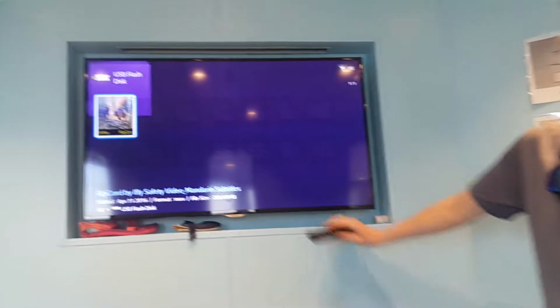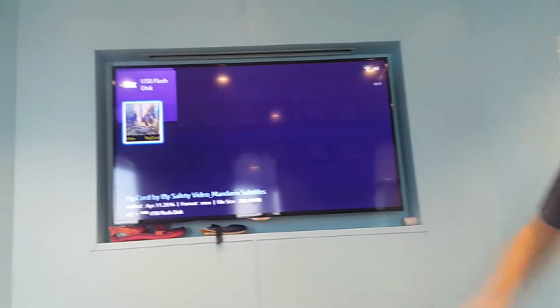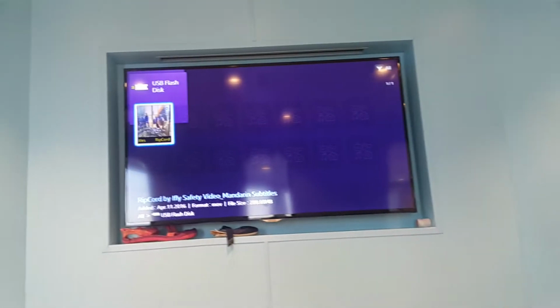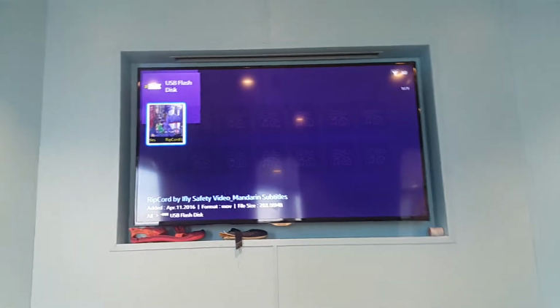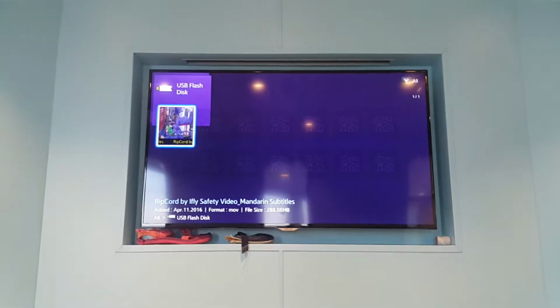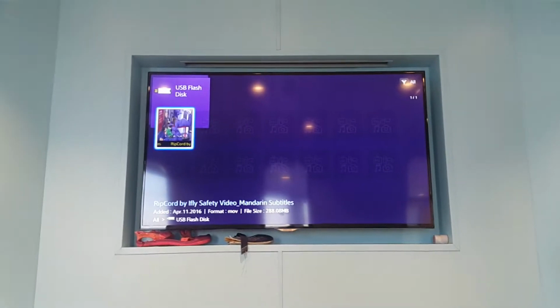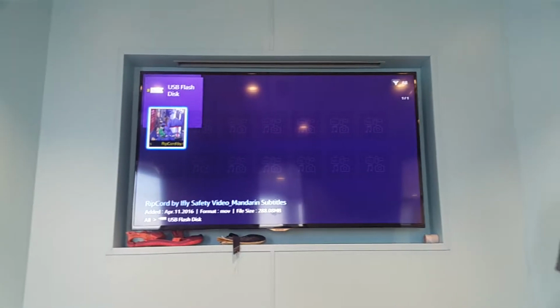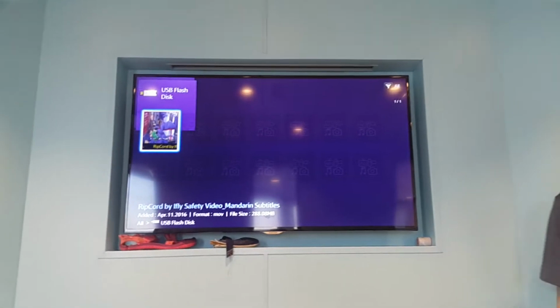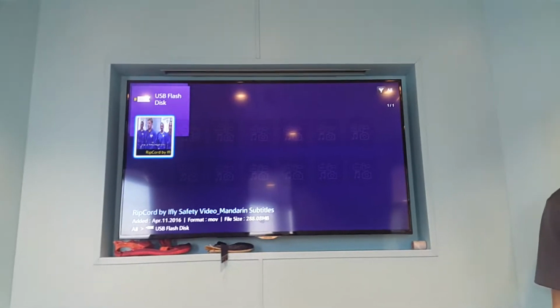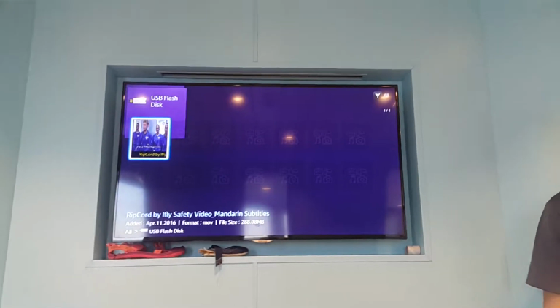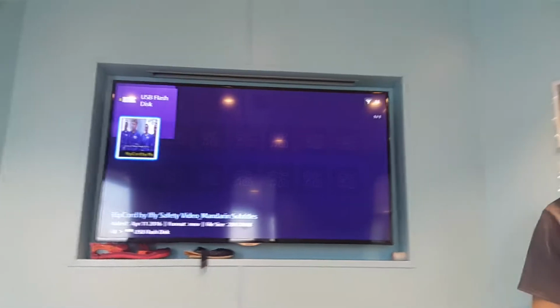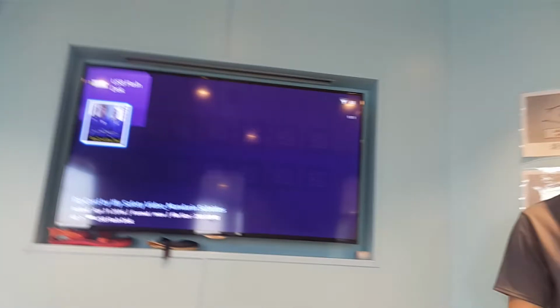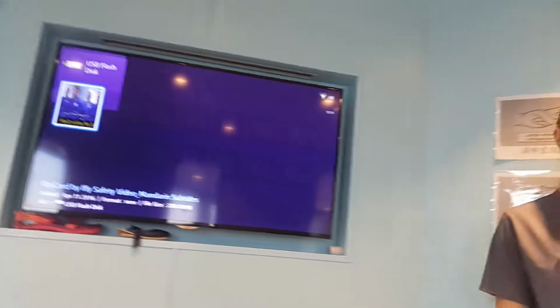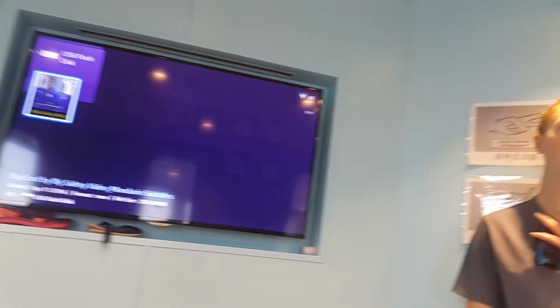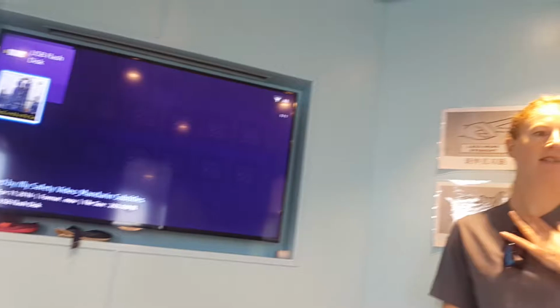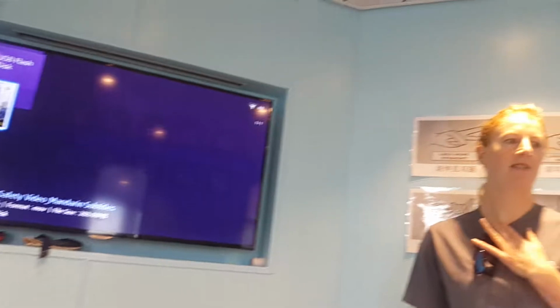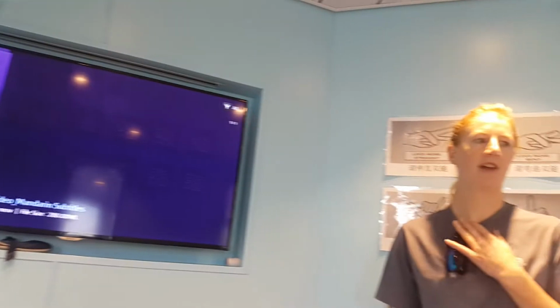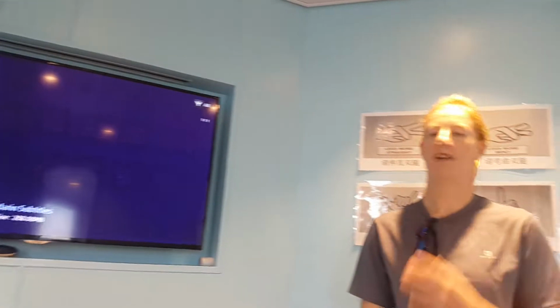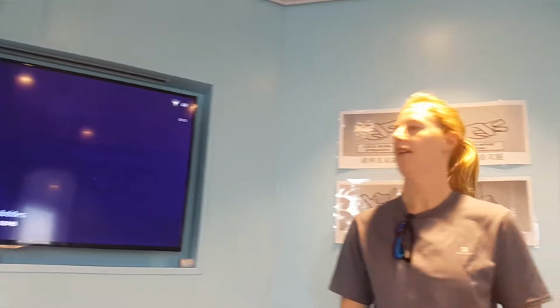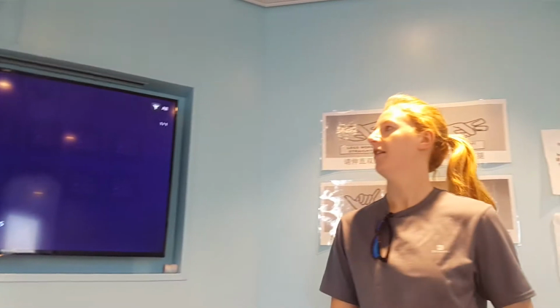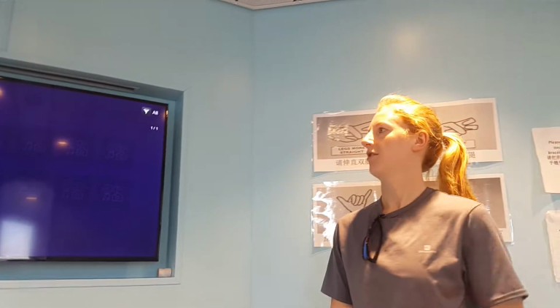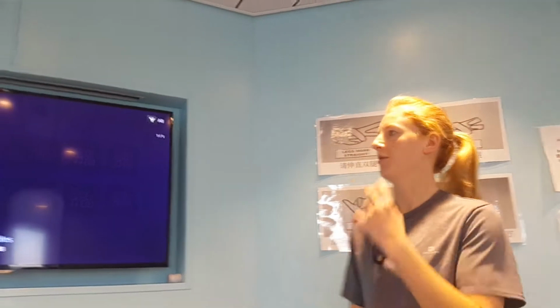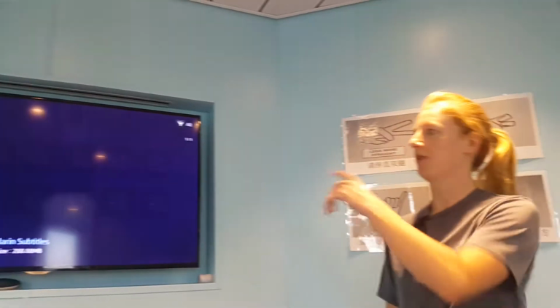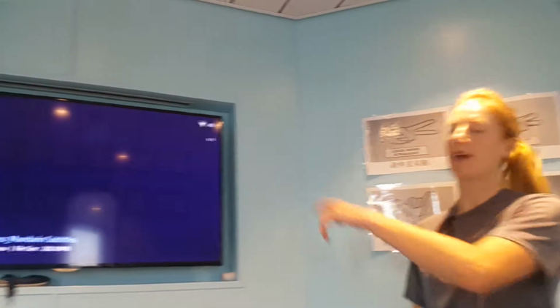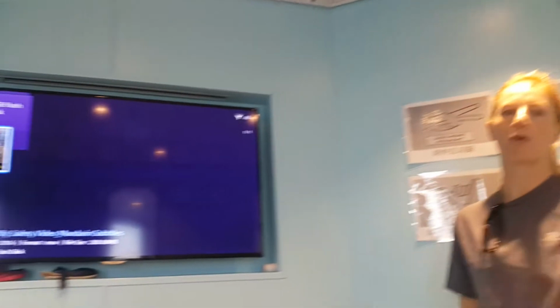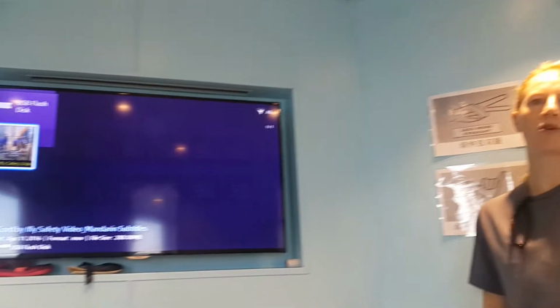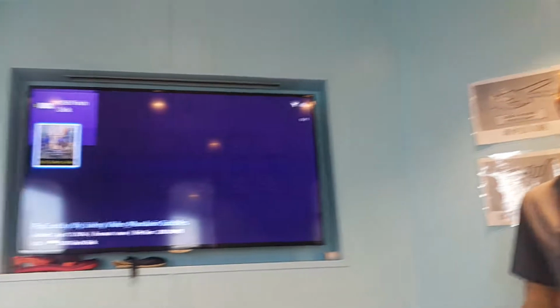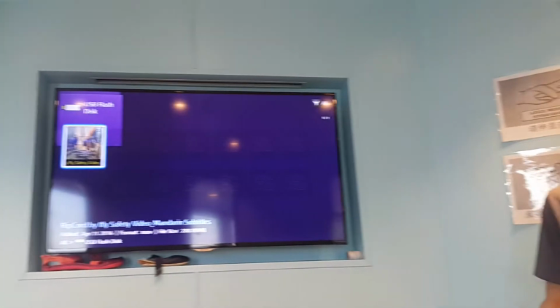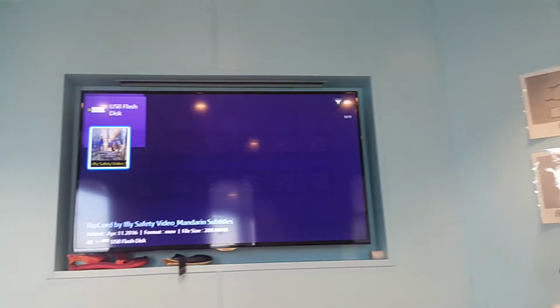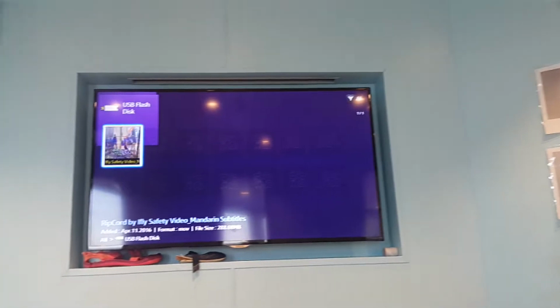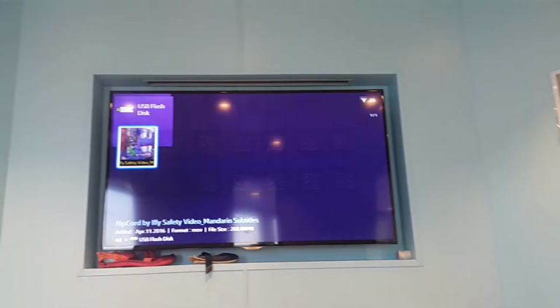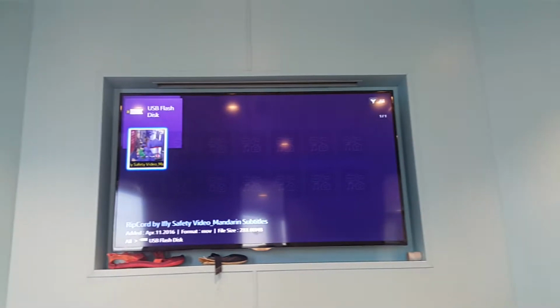My name is Amy. I'm going to be your instructor today. I'm just going to get you to watch a quick video first.